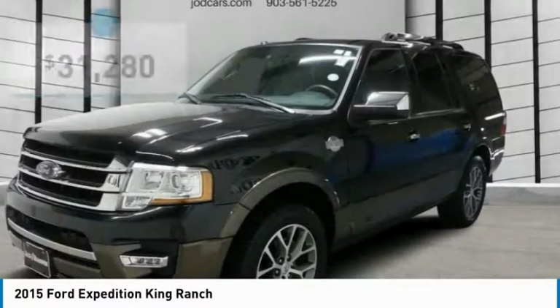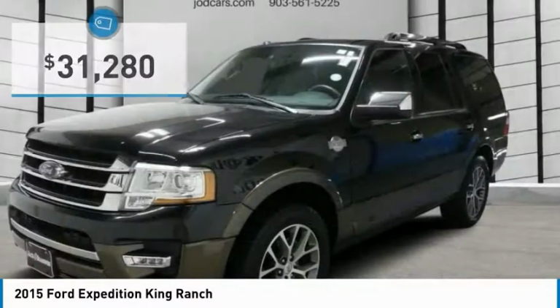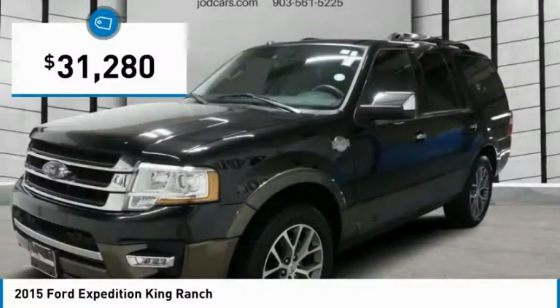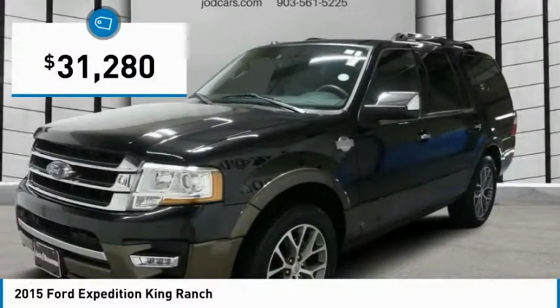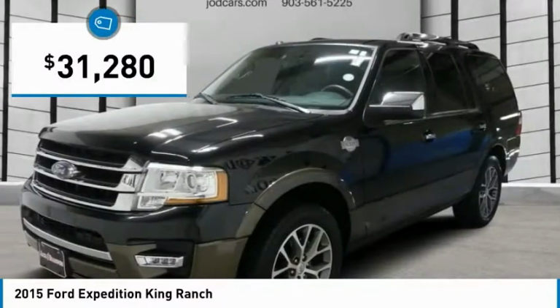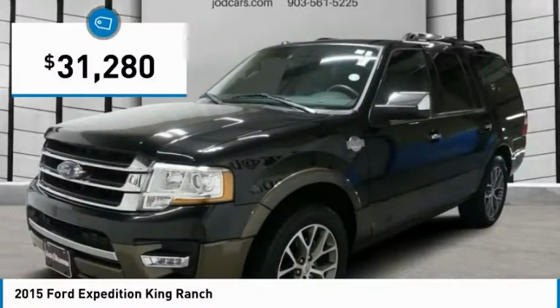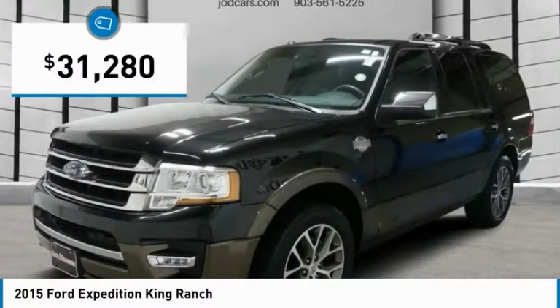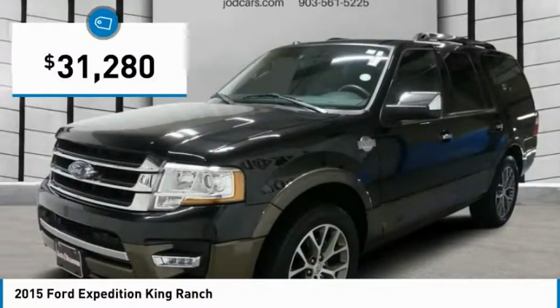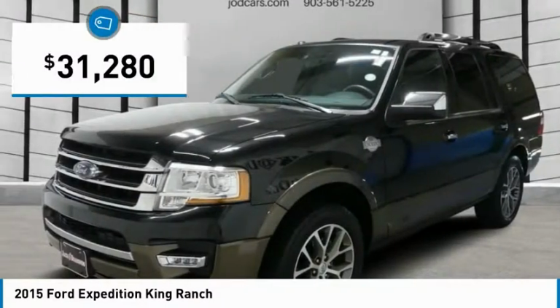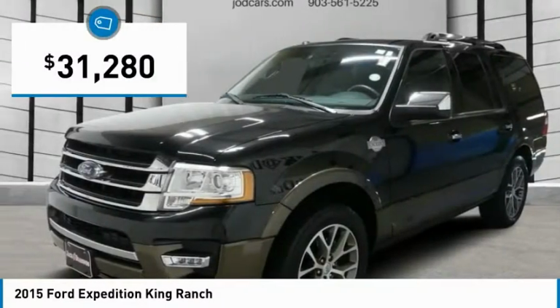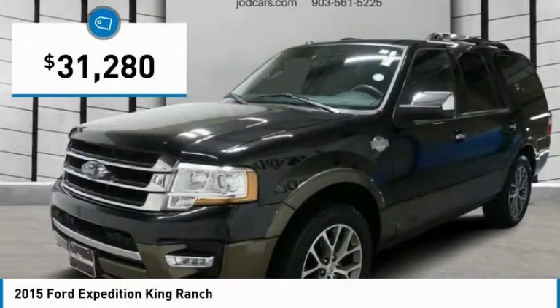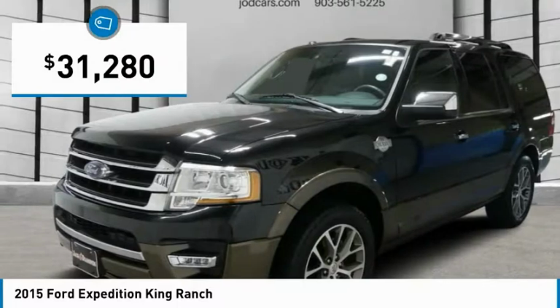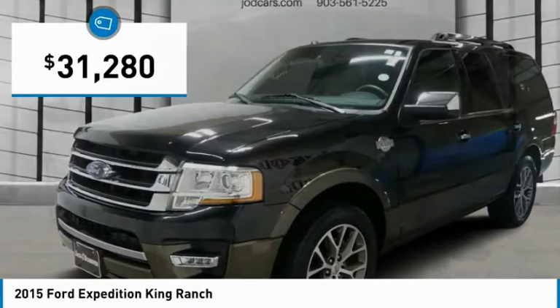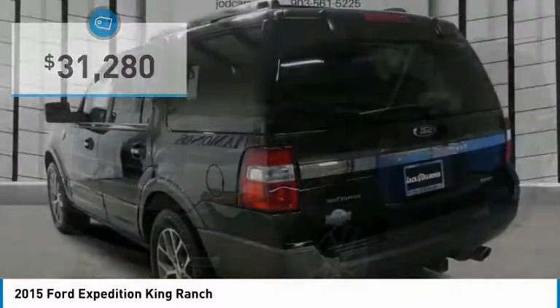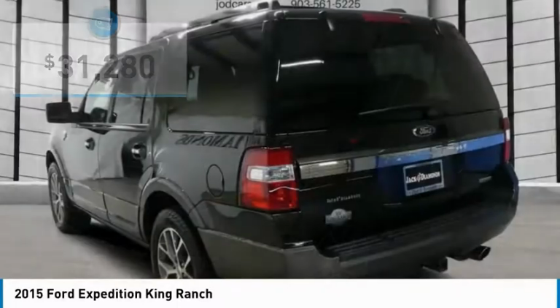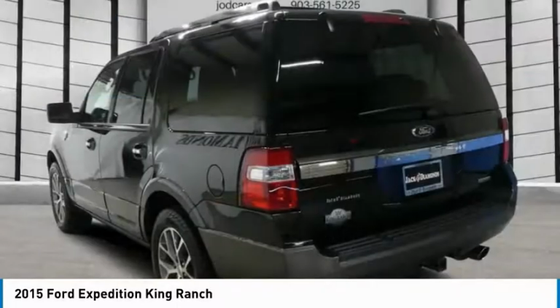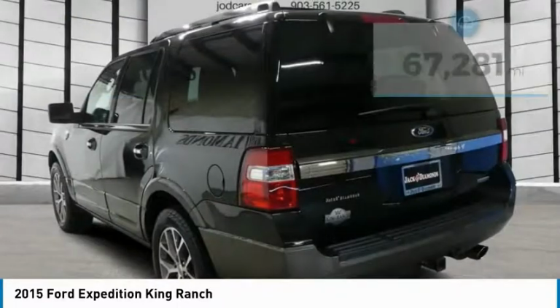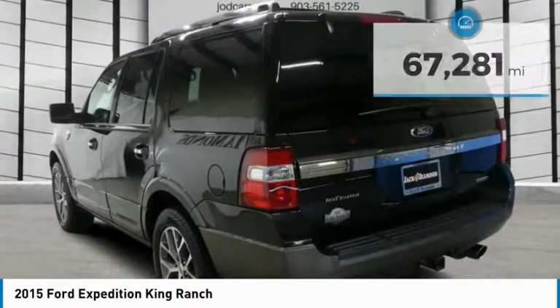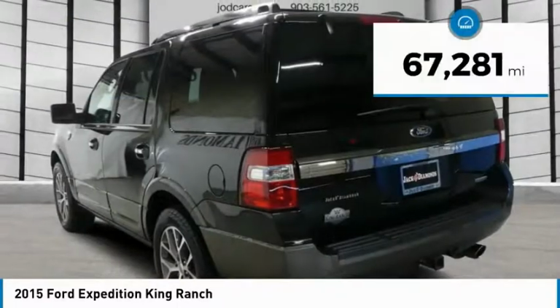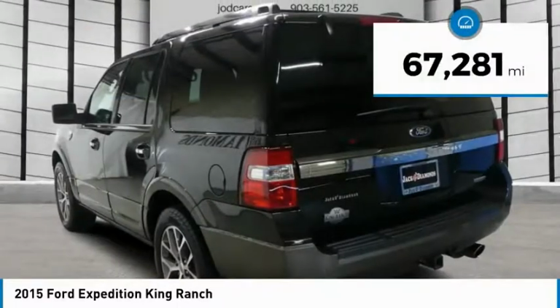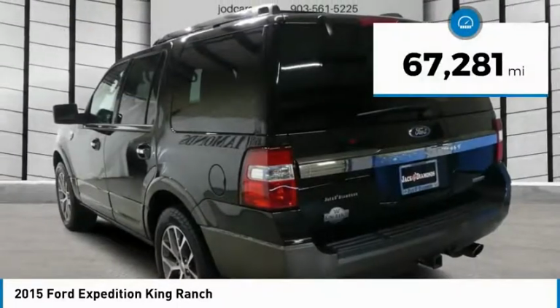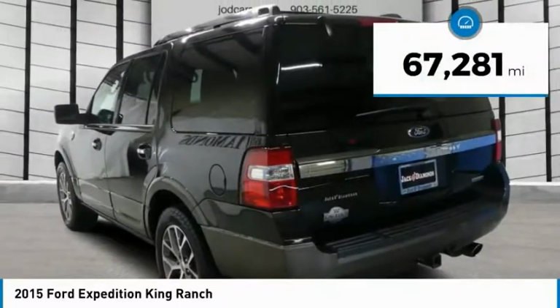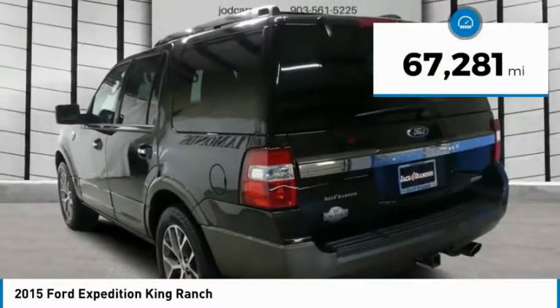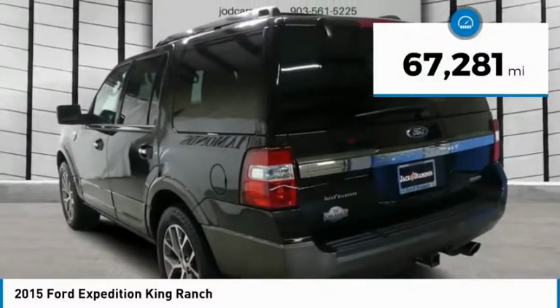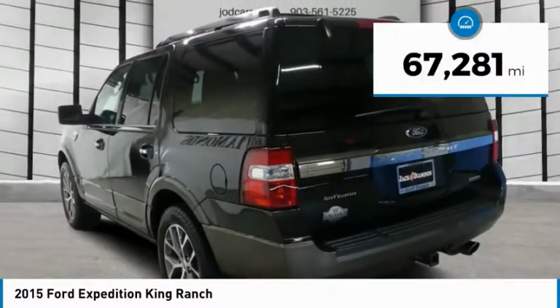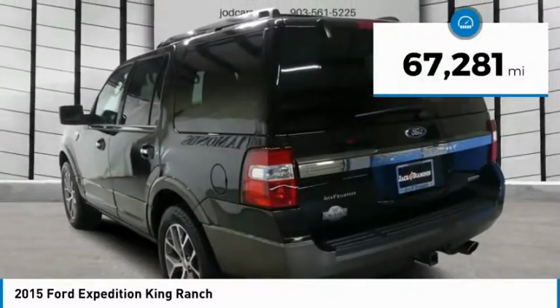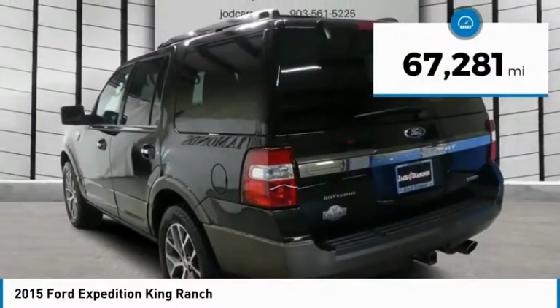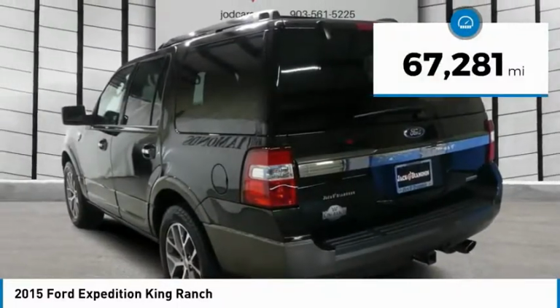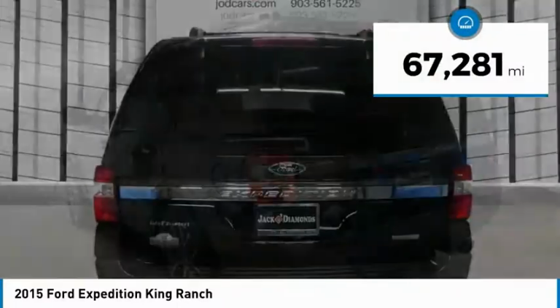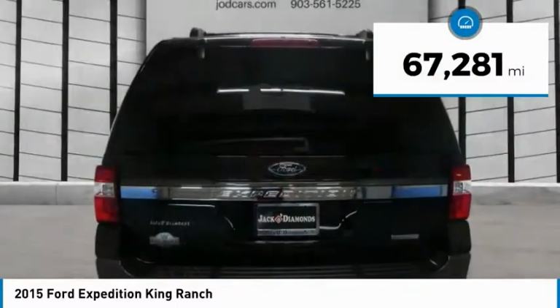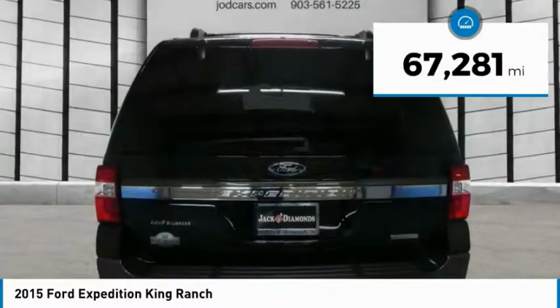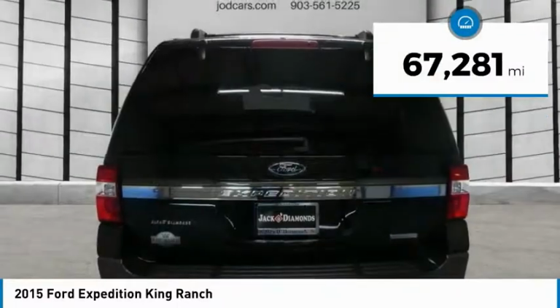And is priced below $35,000. This vehicle has less than 70,000 miles.